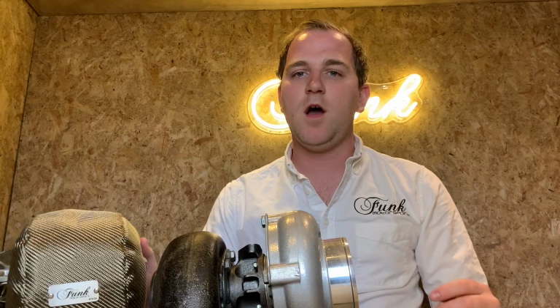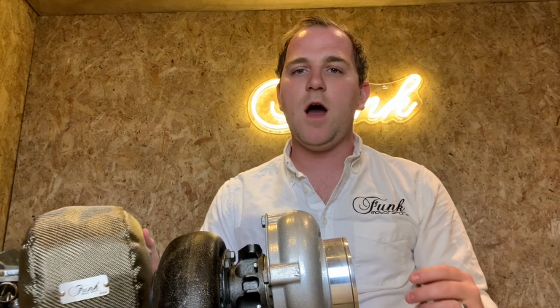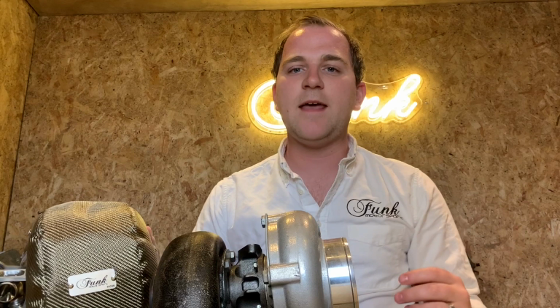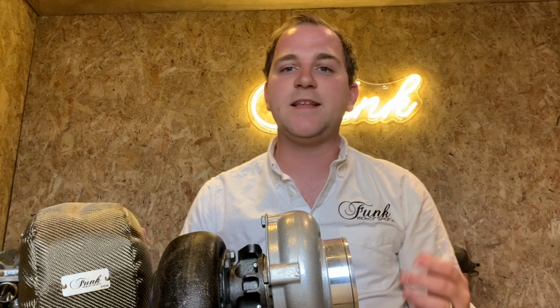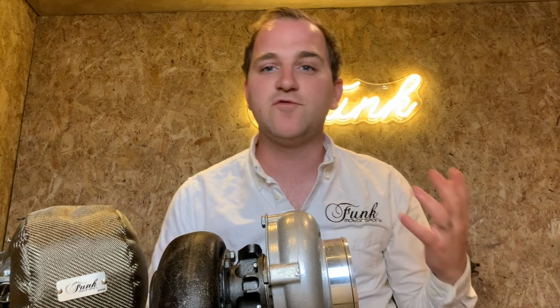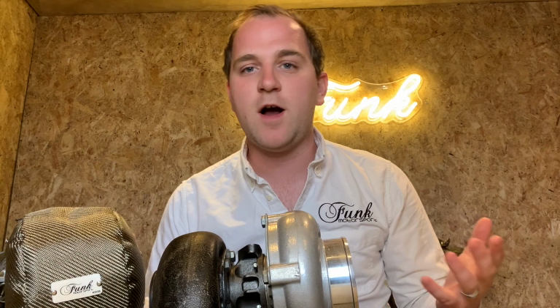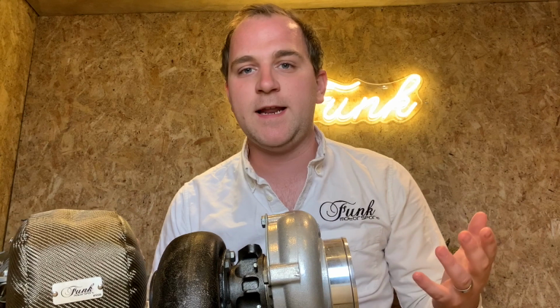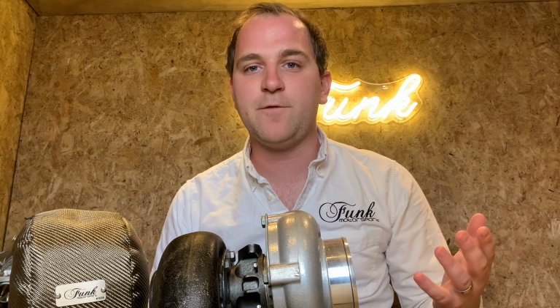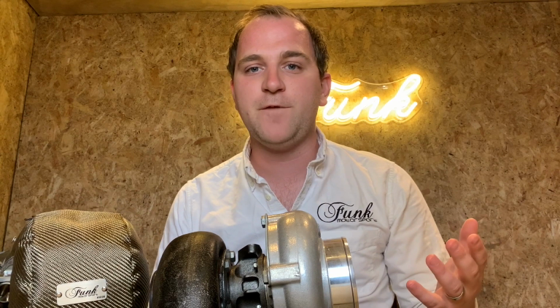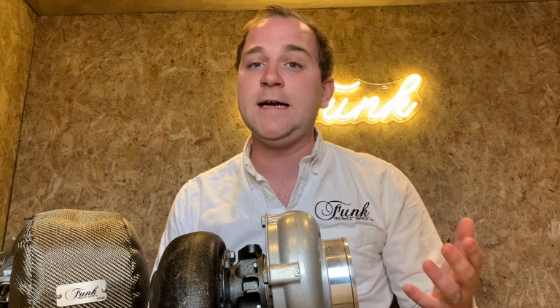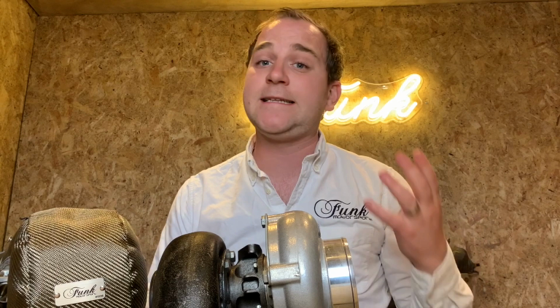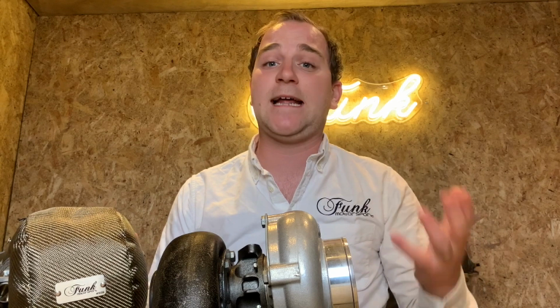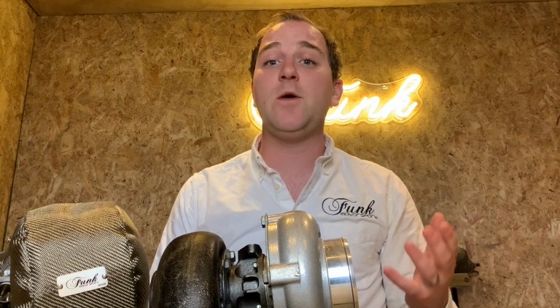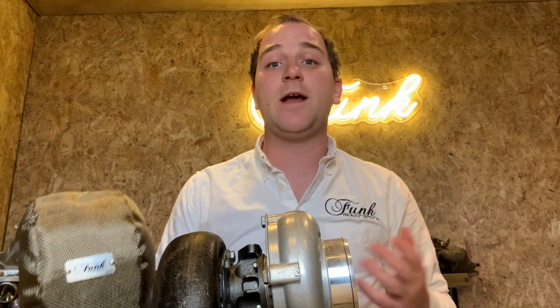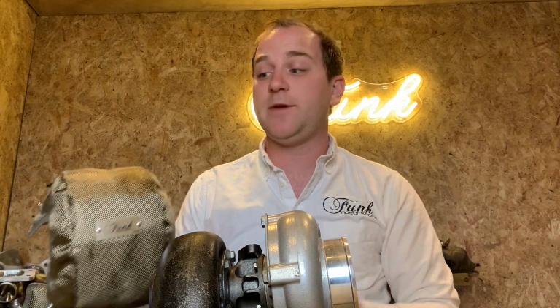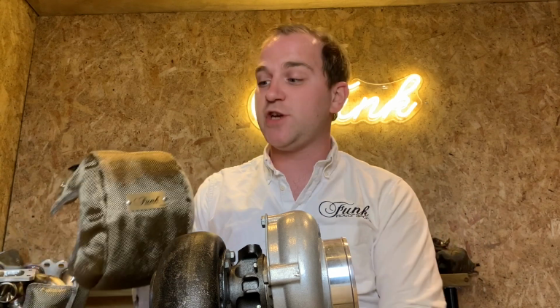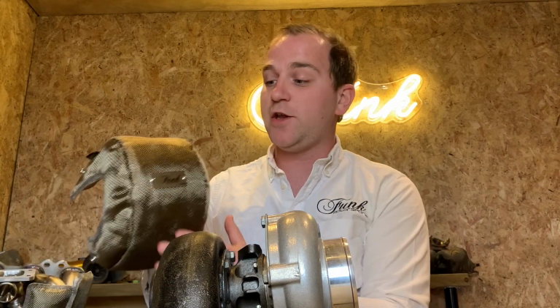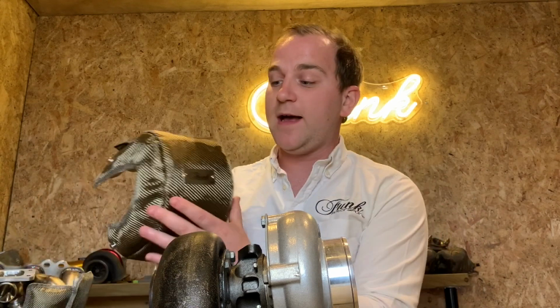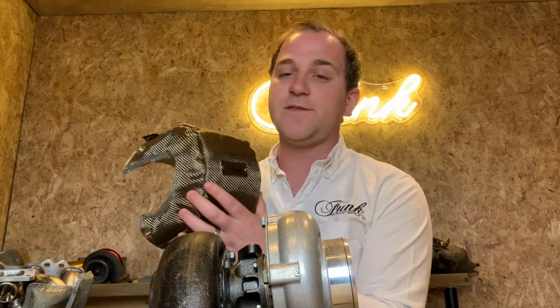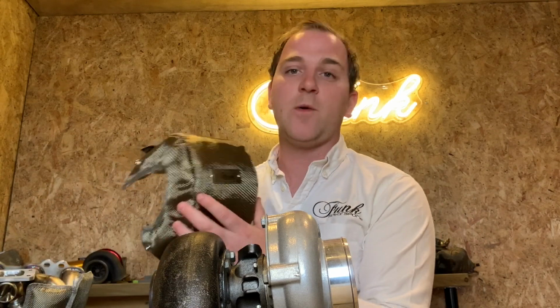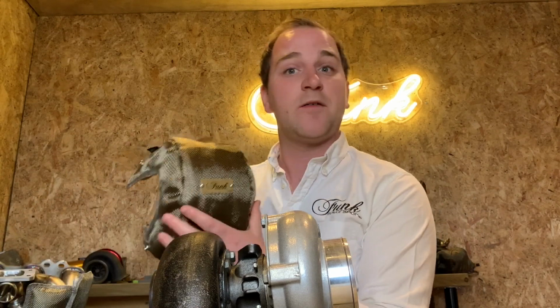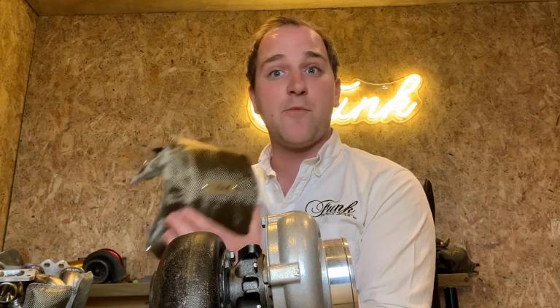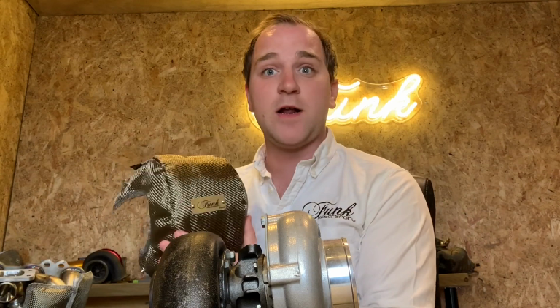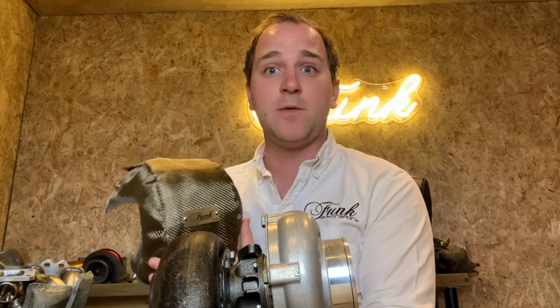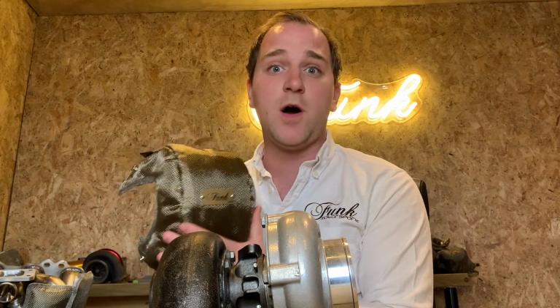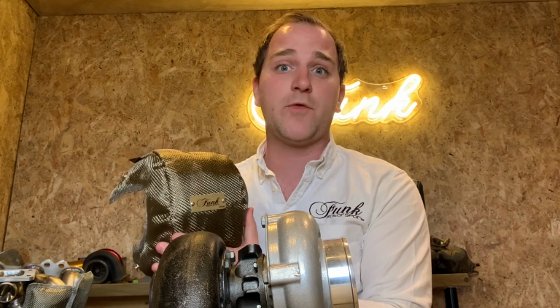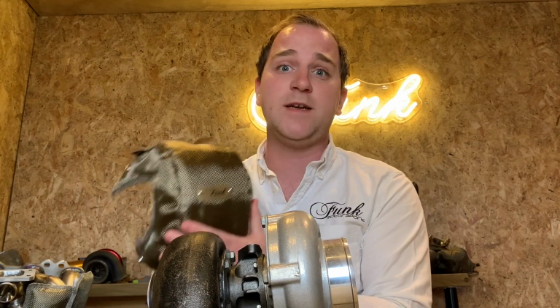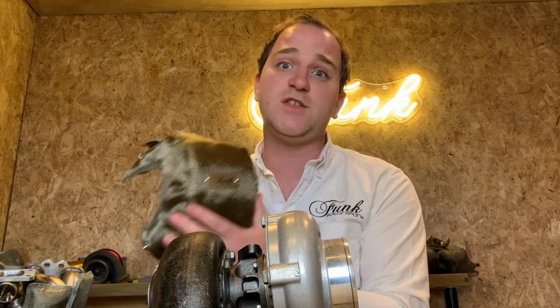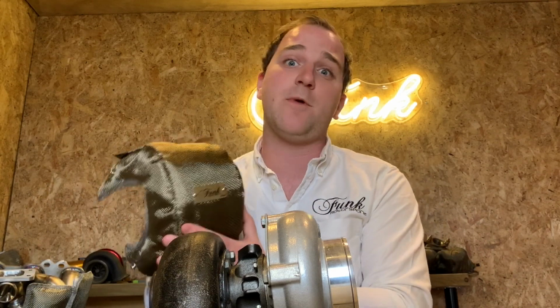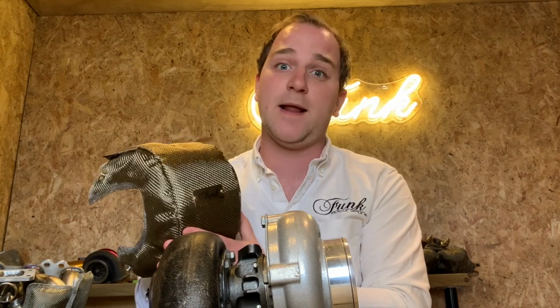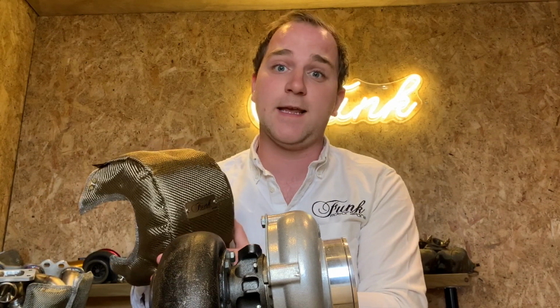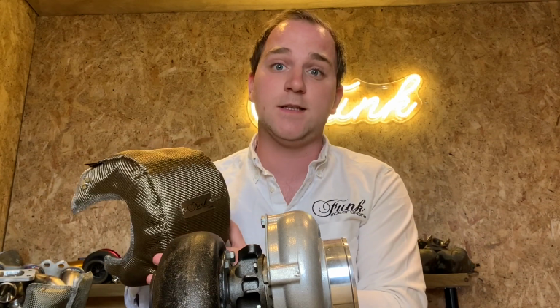Hi there, this is Ryan here from Funk, and today we're going to be showing you how to fit one of our brand new Mark III turbo blankets.